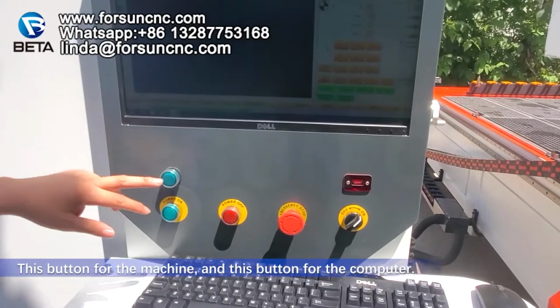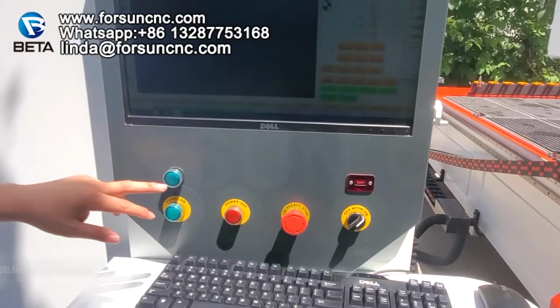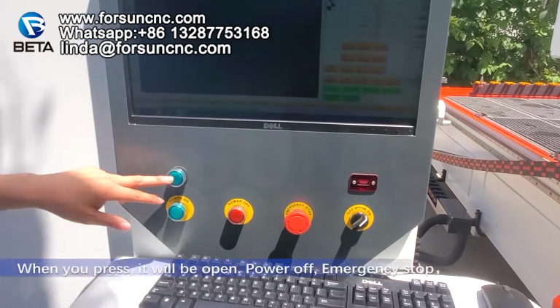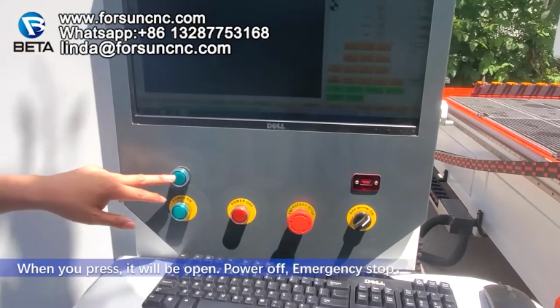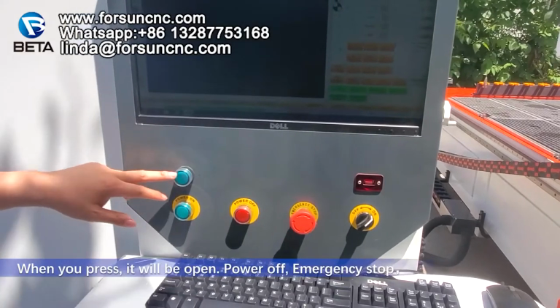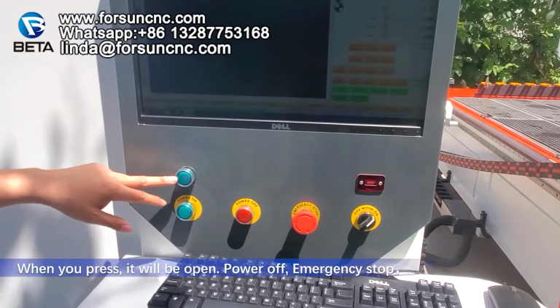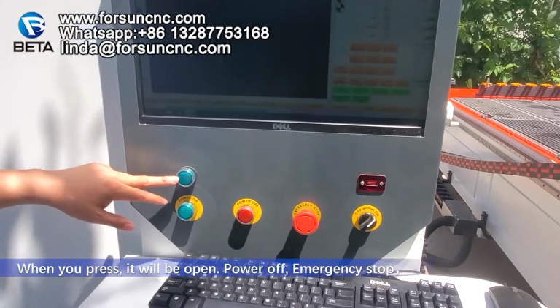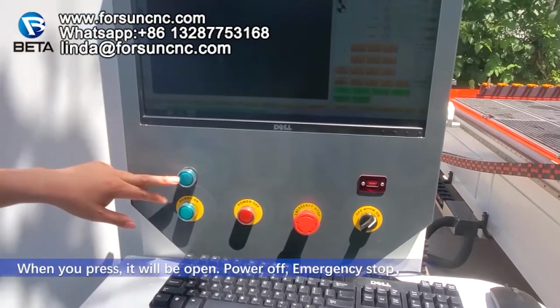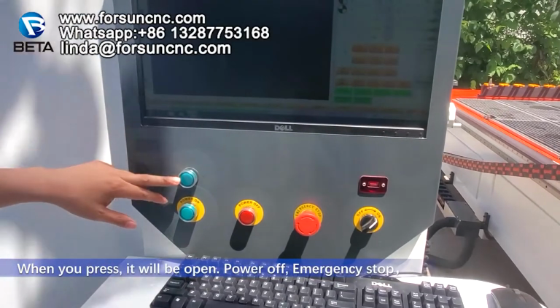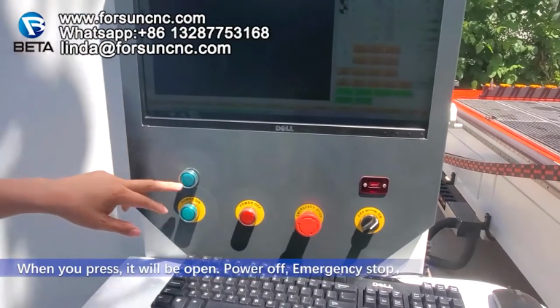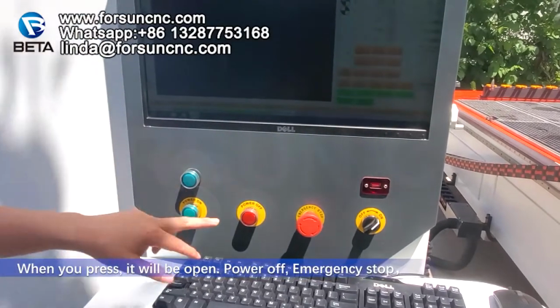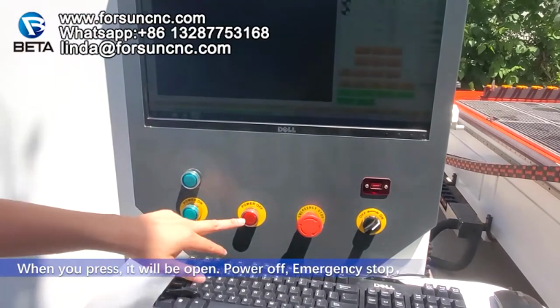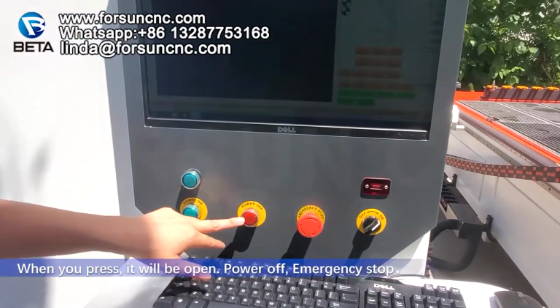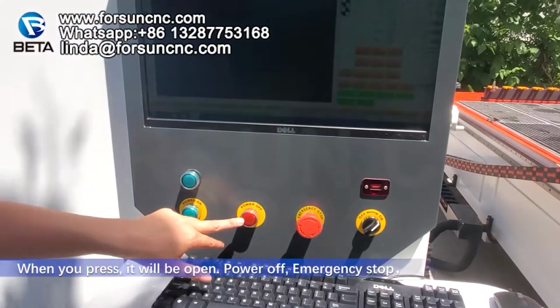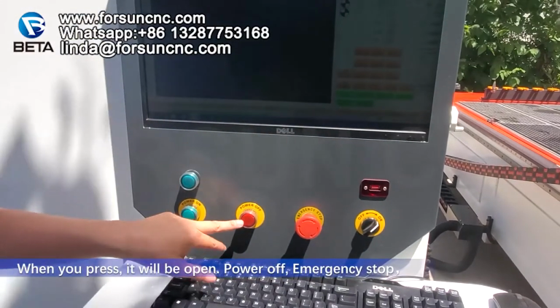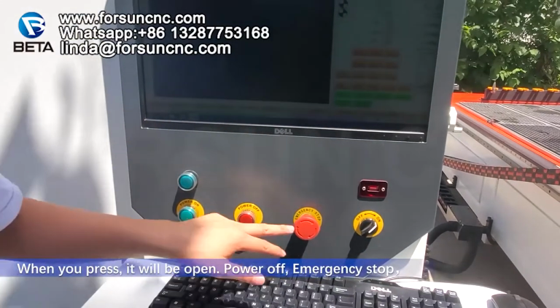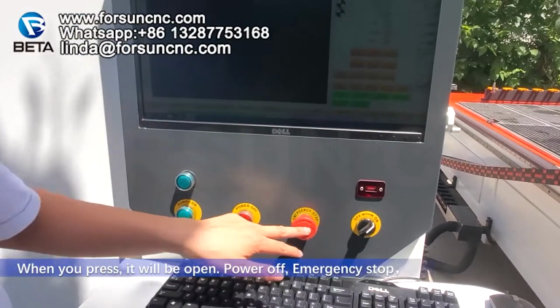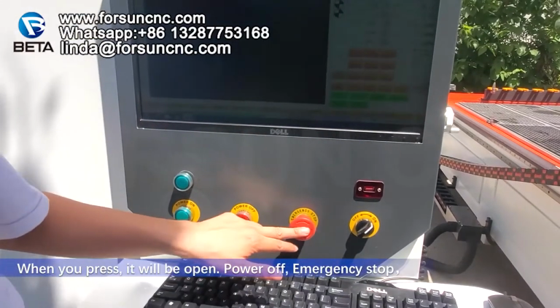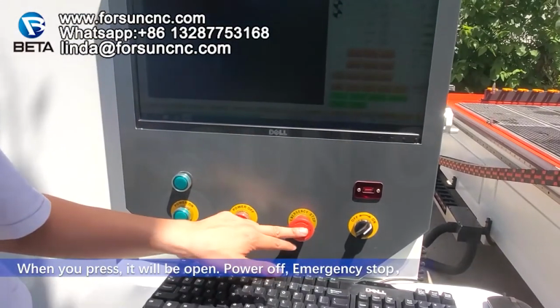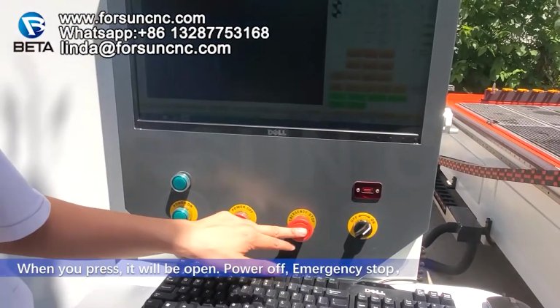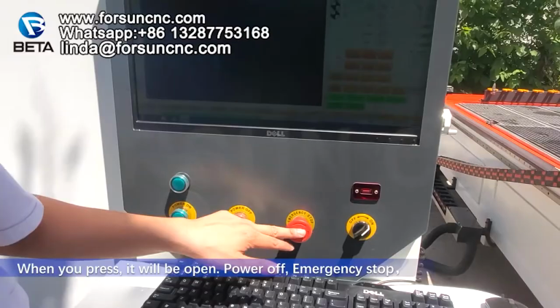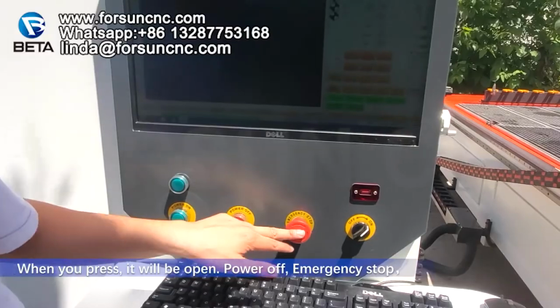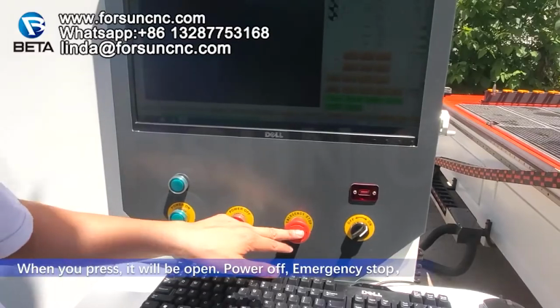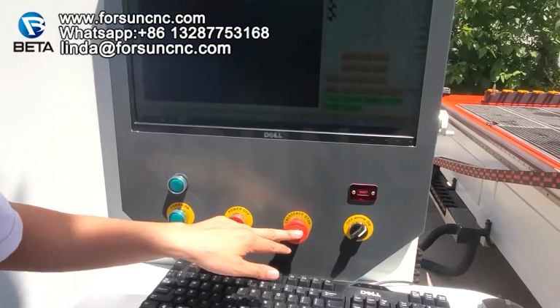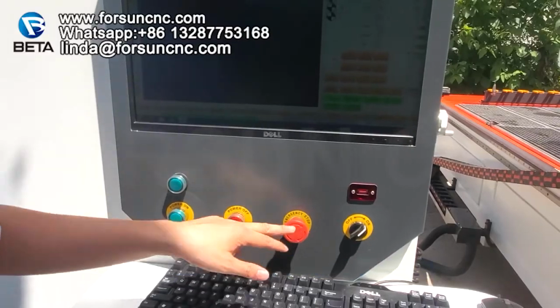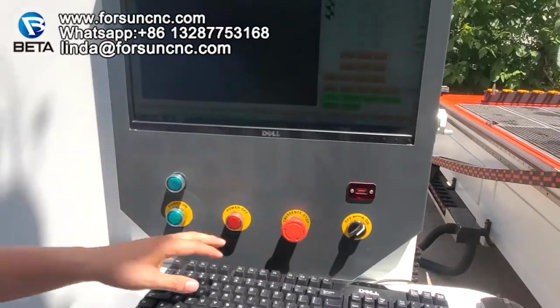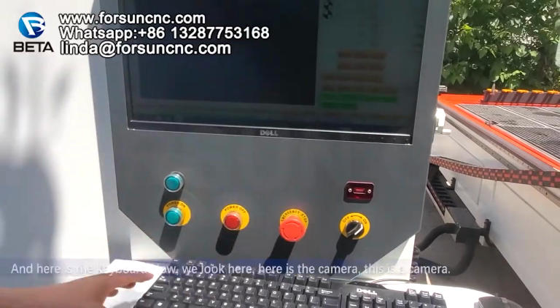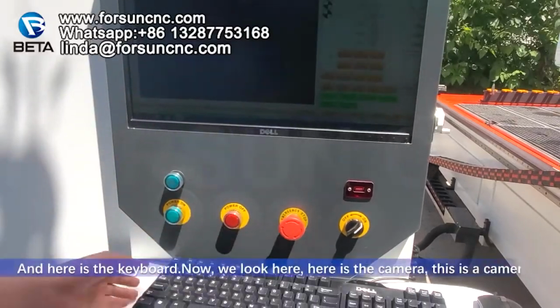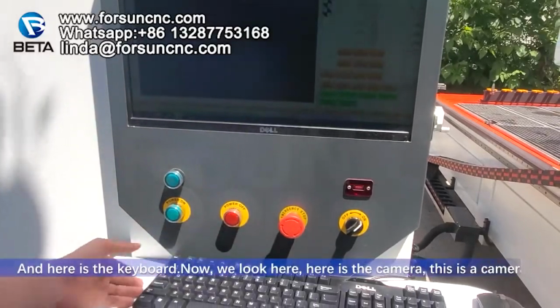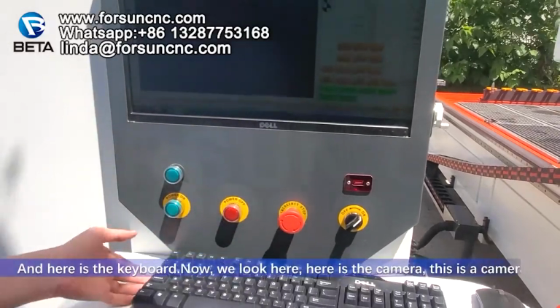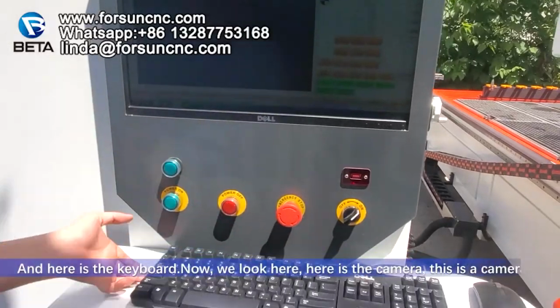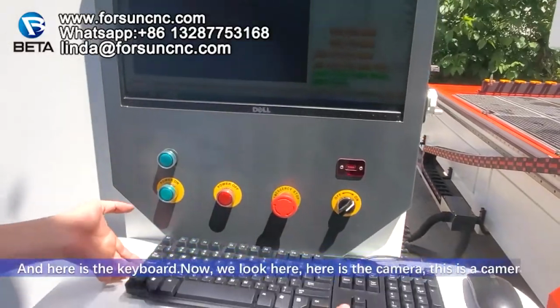When you press it, it will be opened. Power off. Spindle stop. And here is a keyboard.